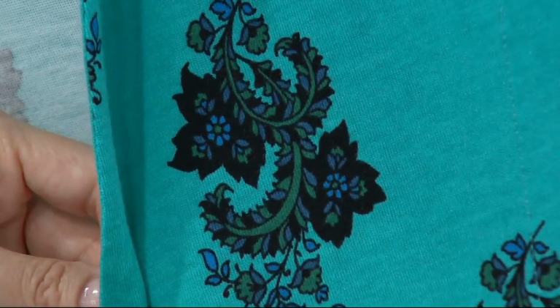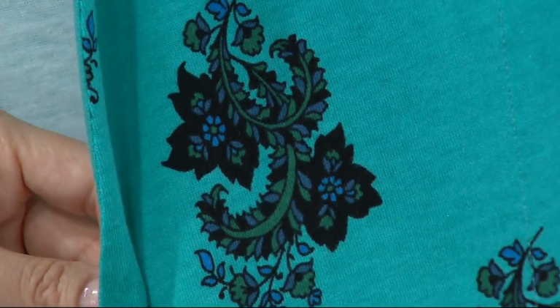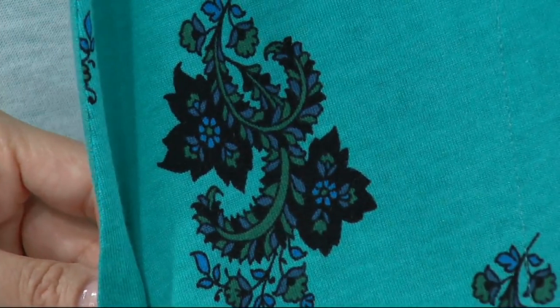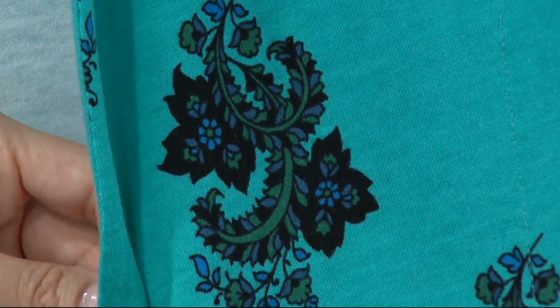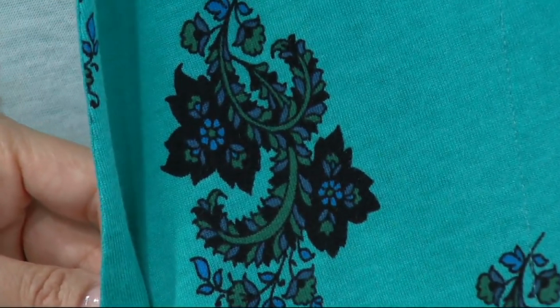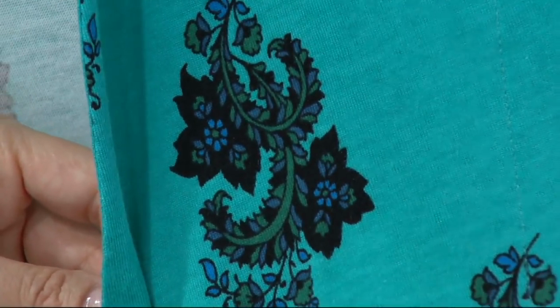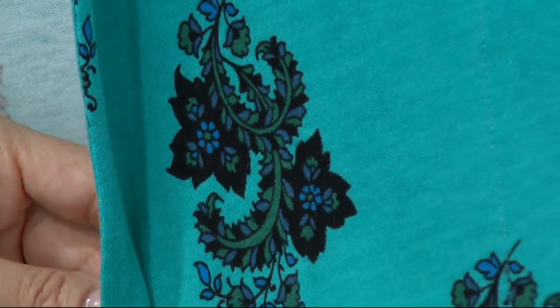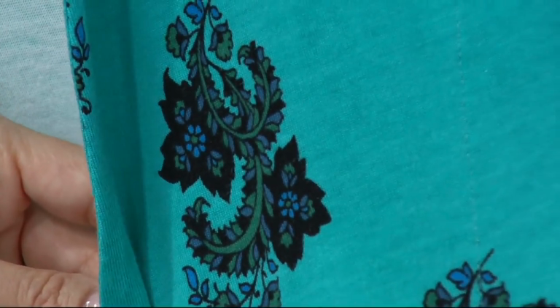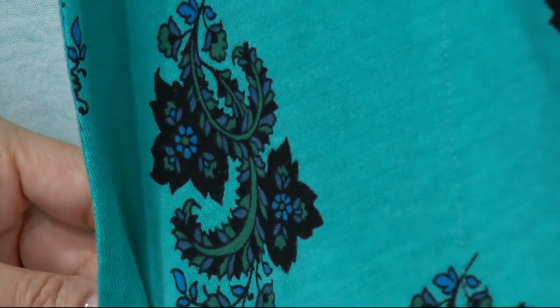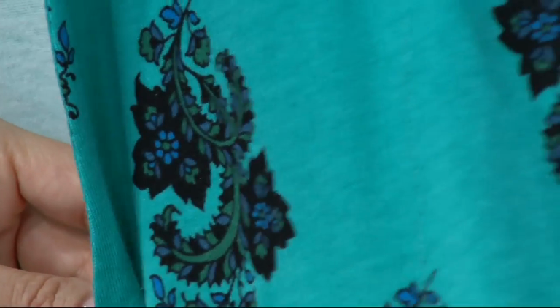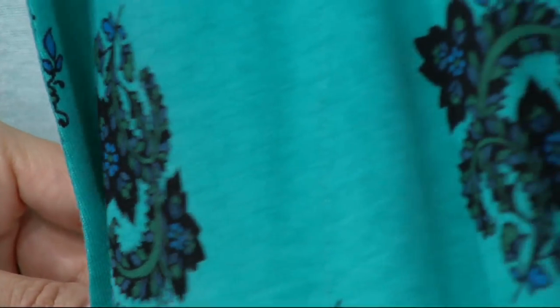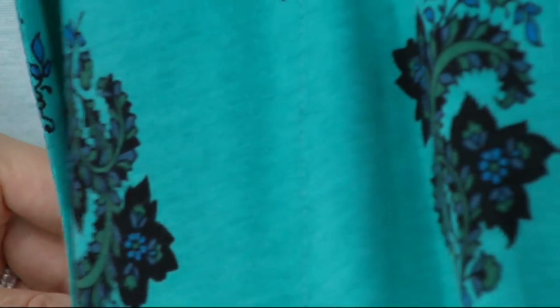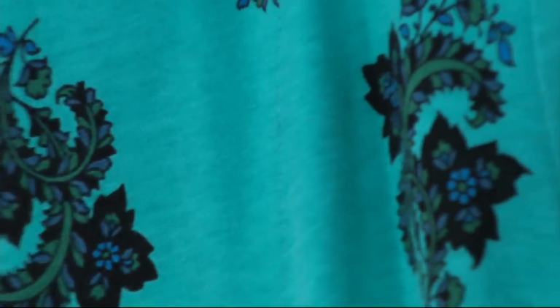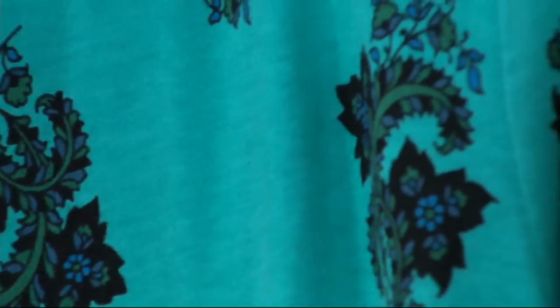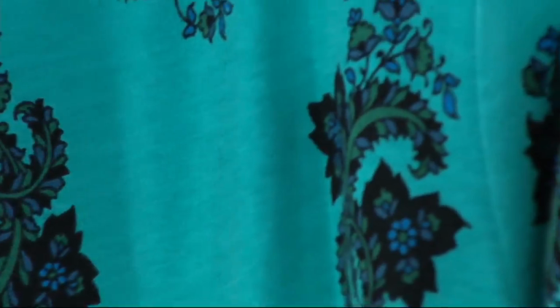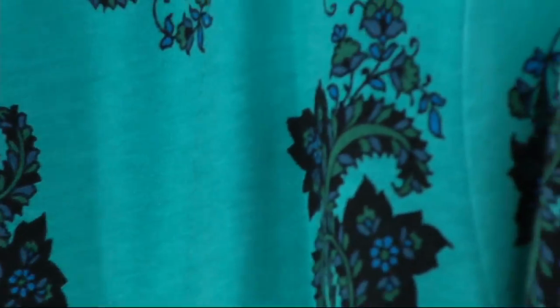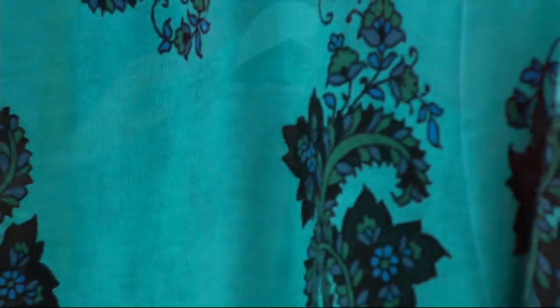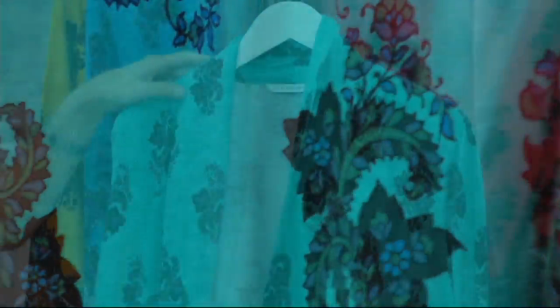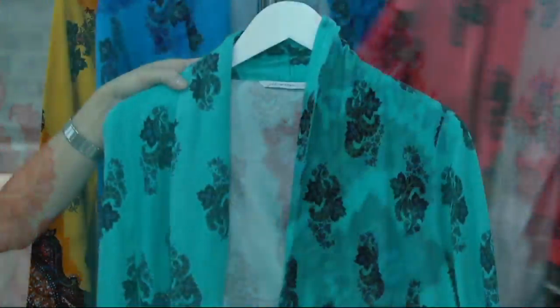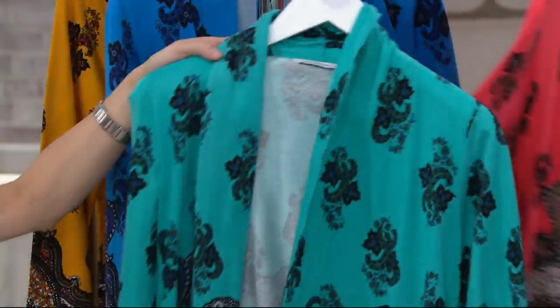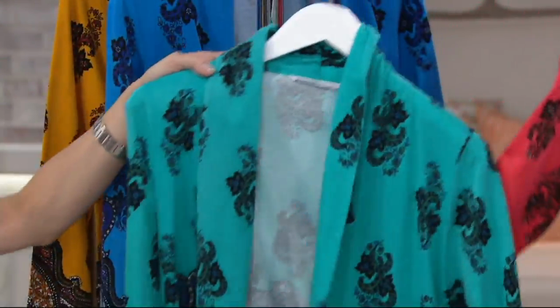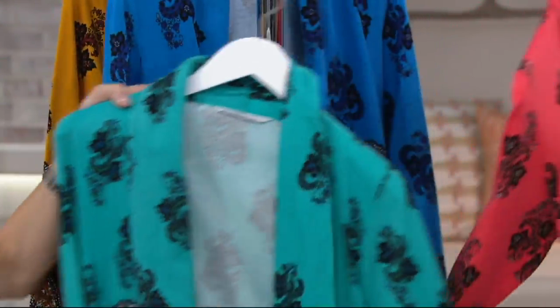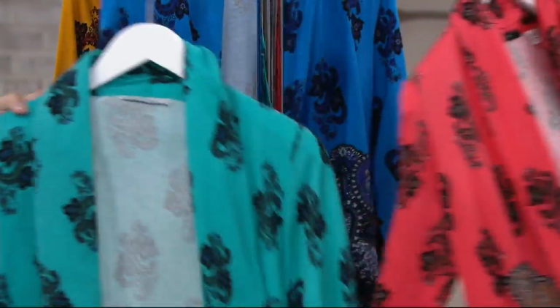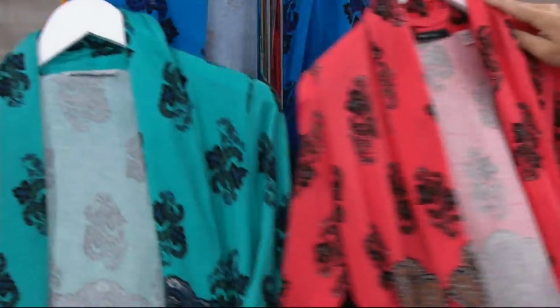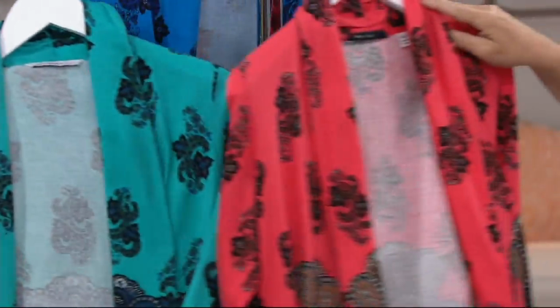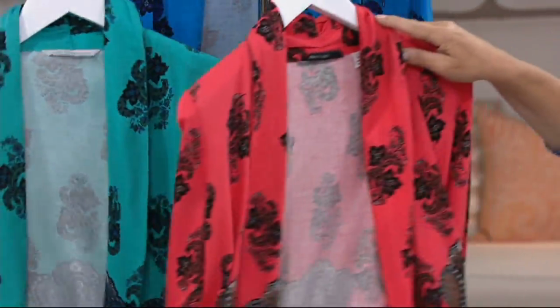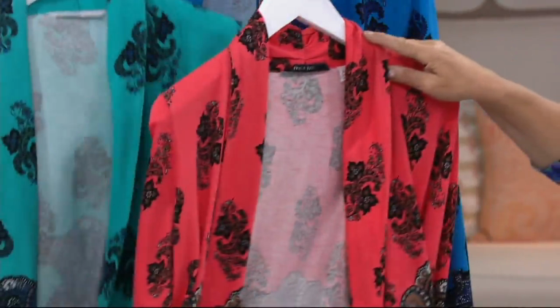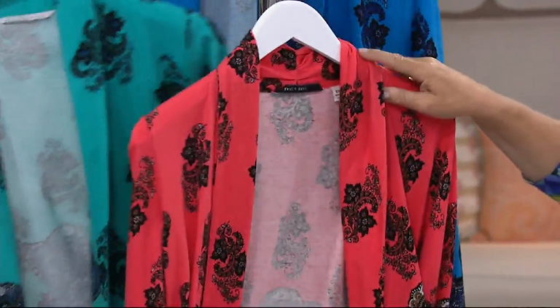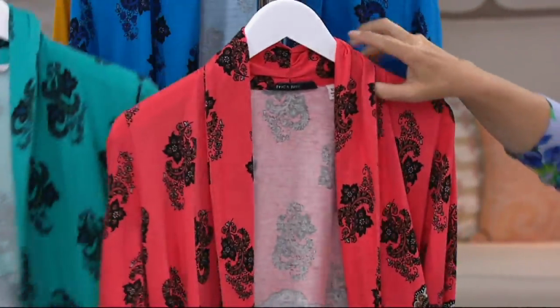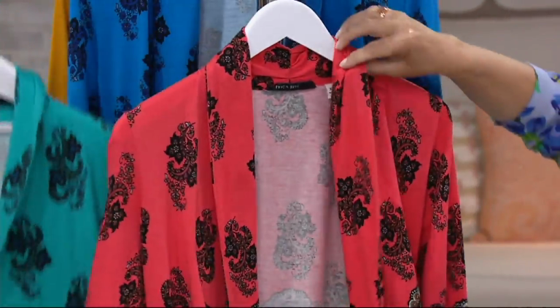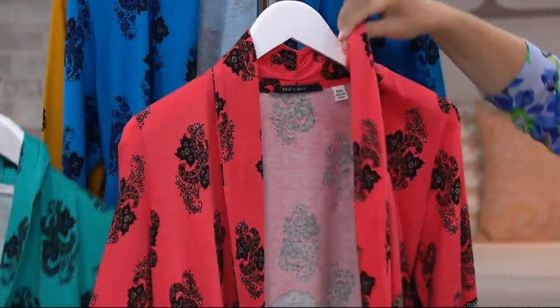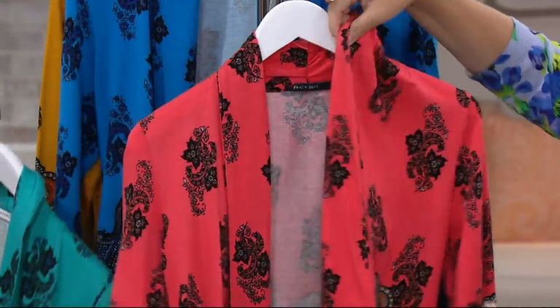Available in extra extra small through medium, extra large, and 1X. That to me says you need white pants for that.